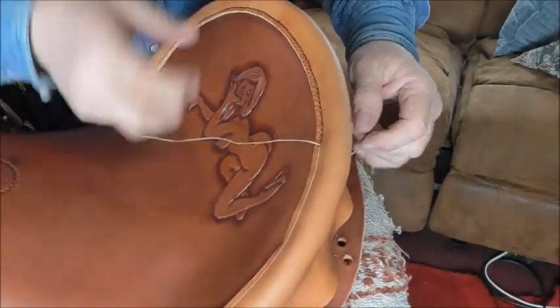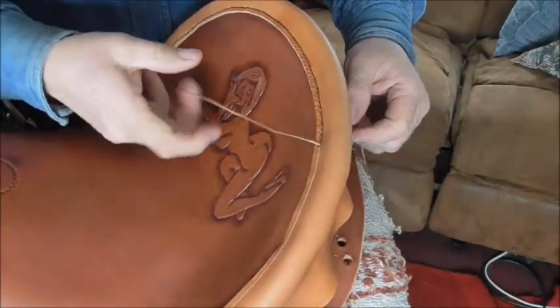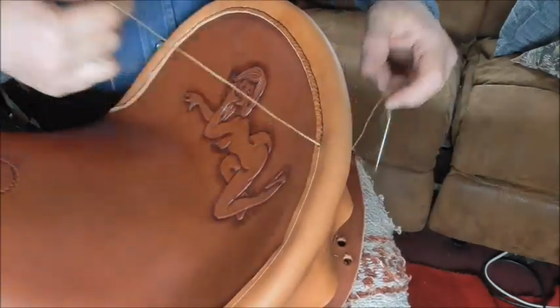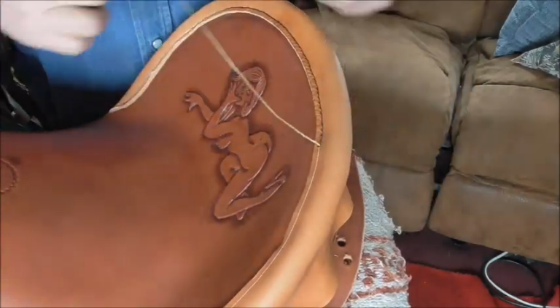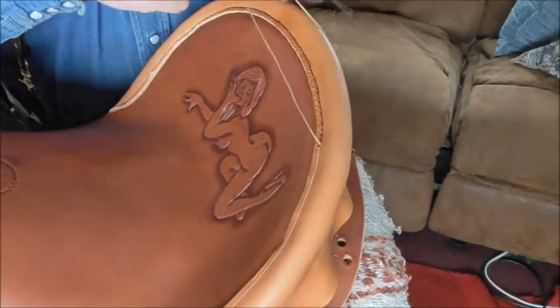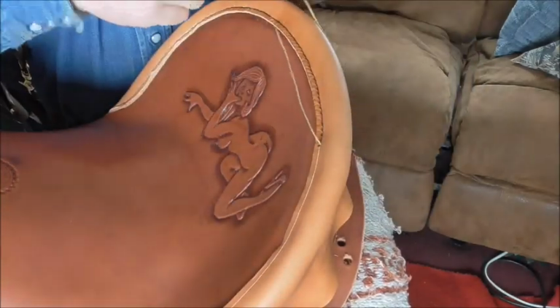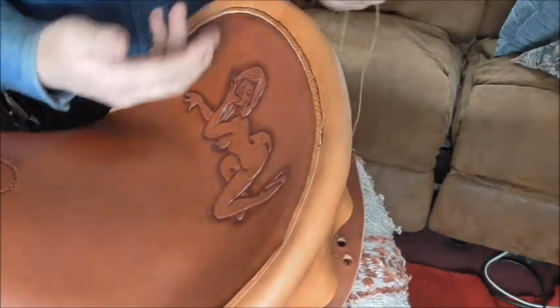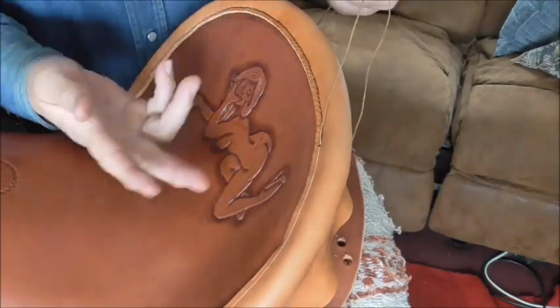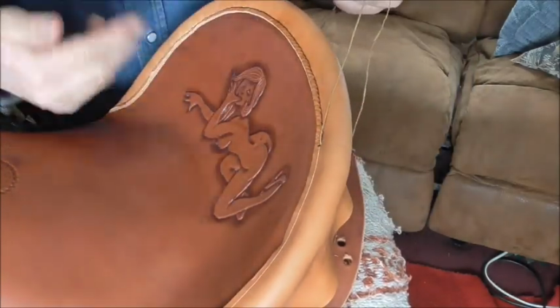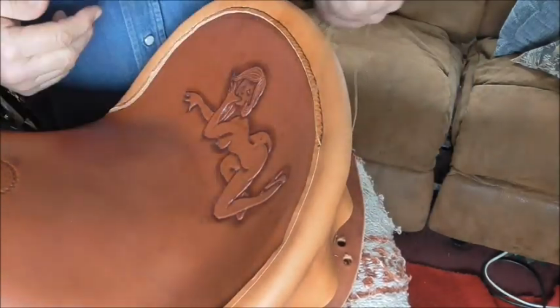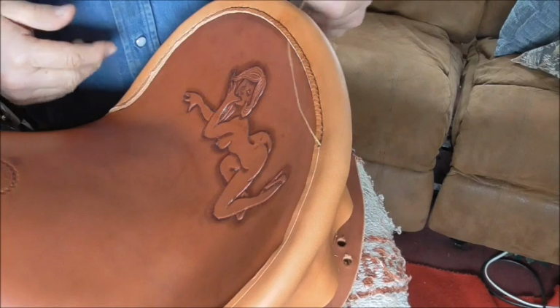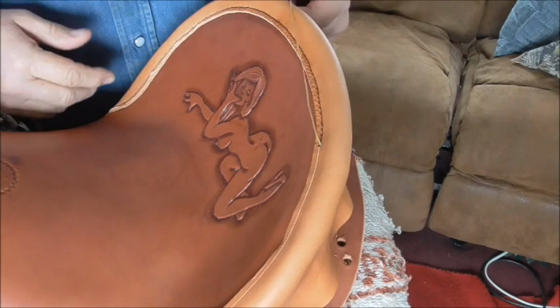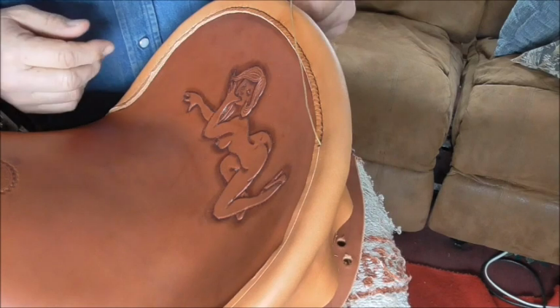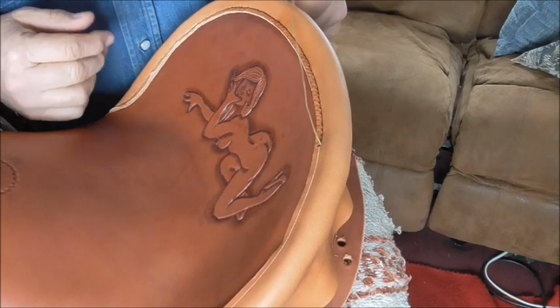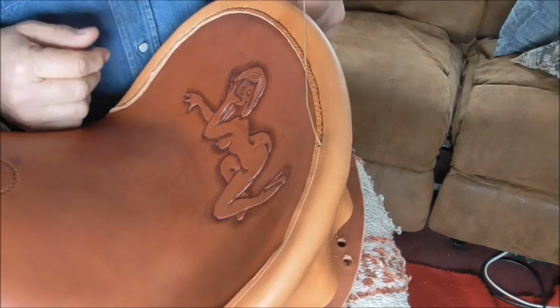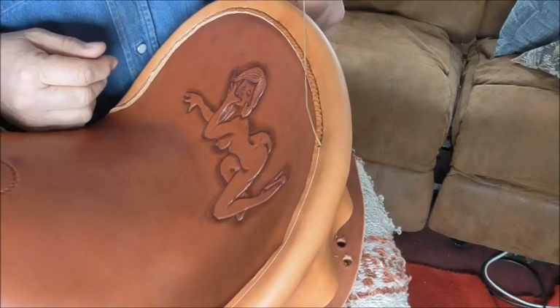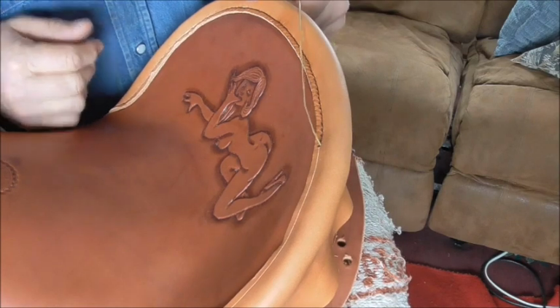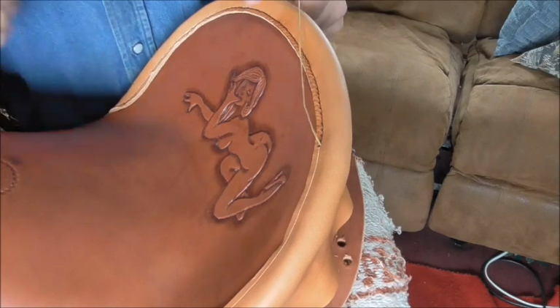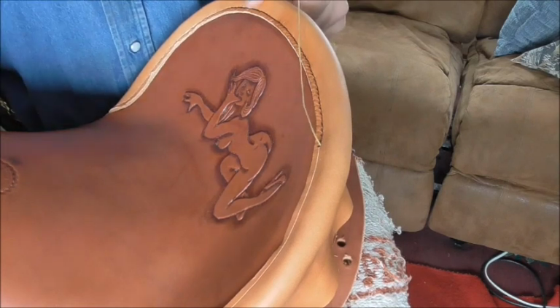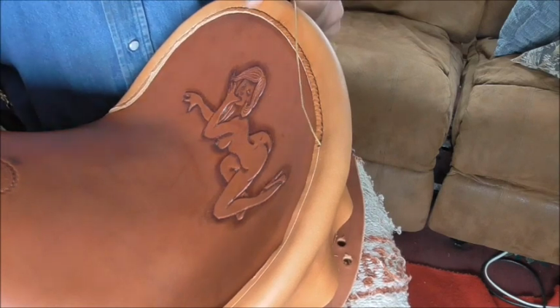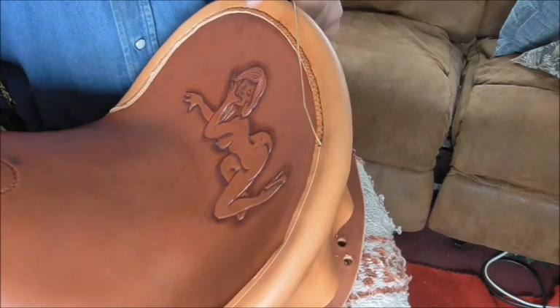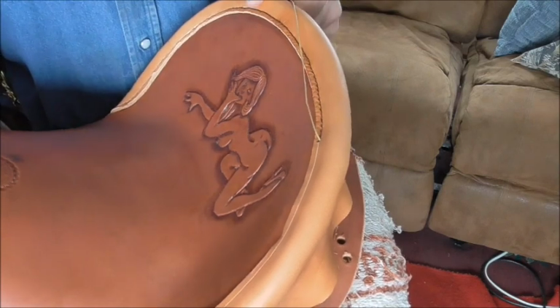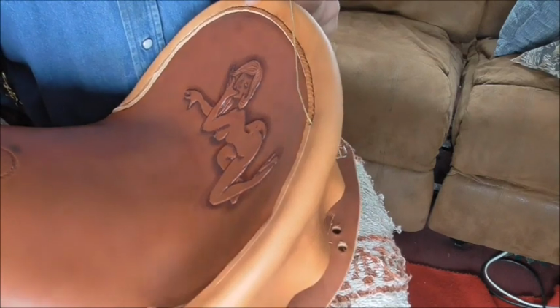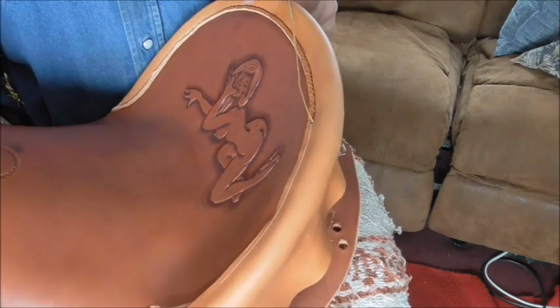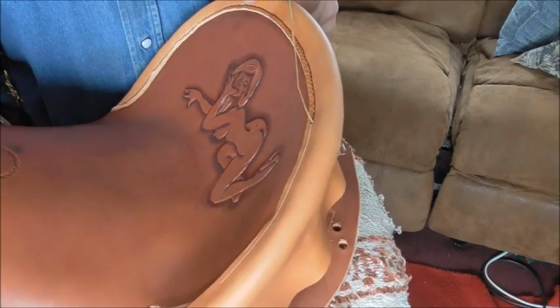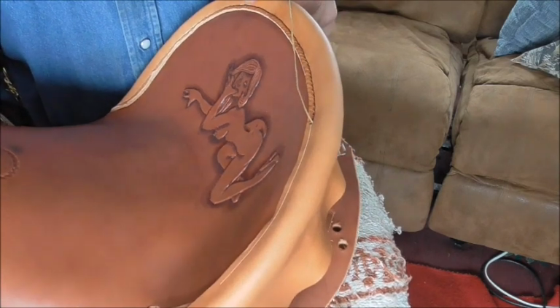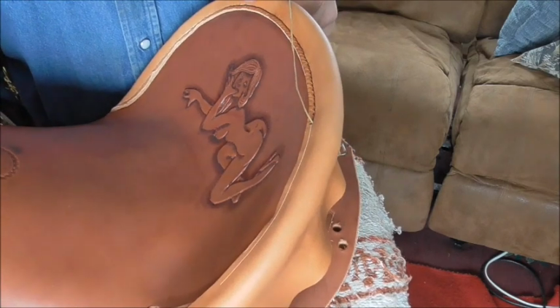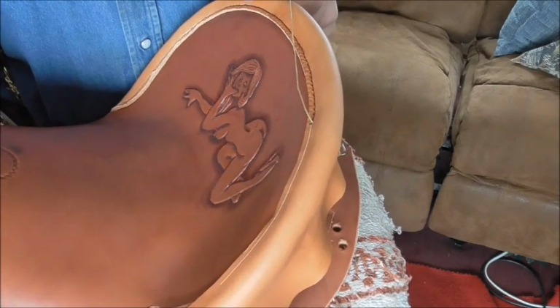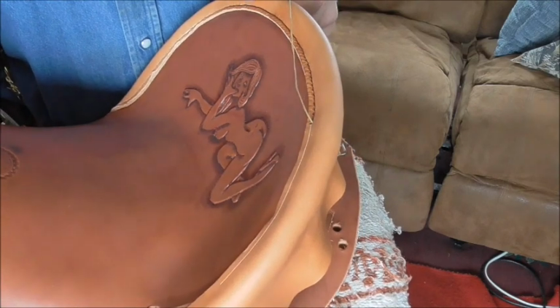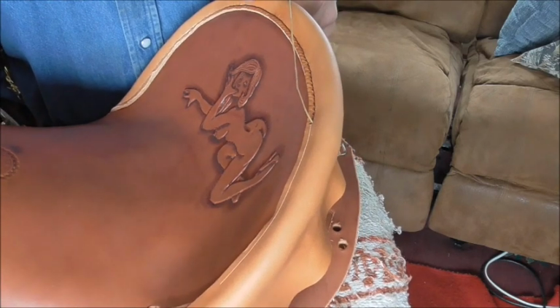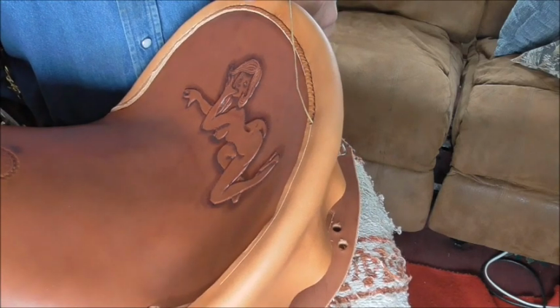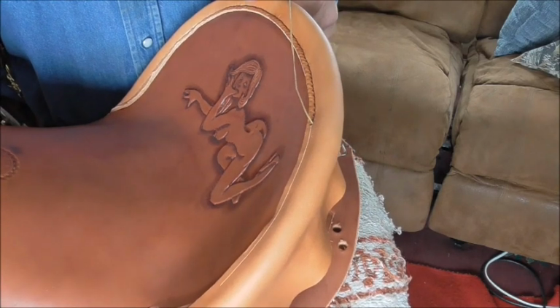This saddle, as you can see, has a kind of unusual tooling pattern, but that's what the fellow wanted.